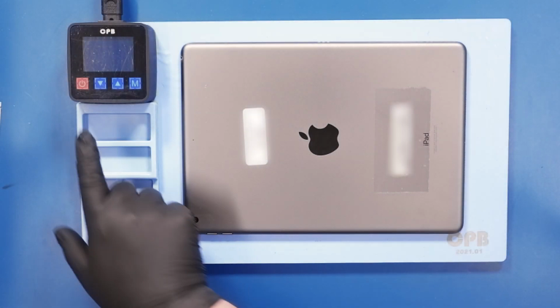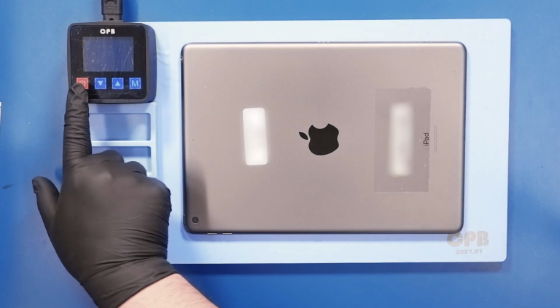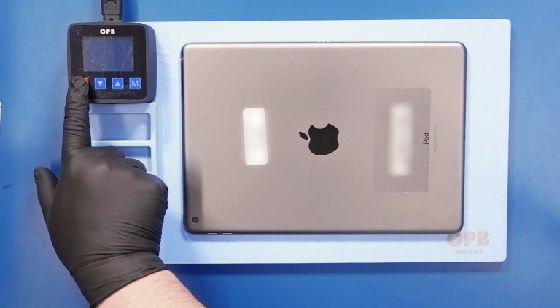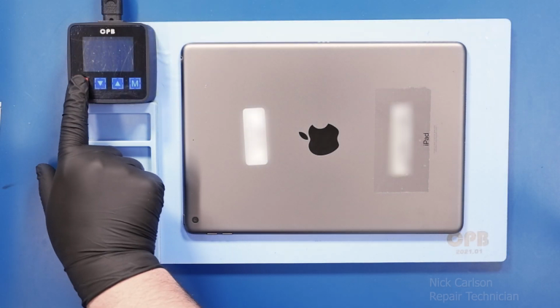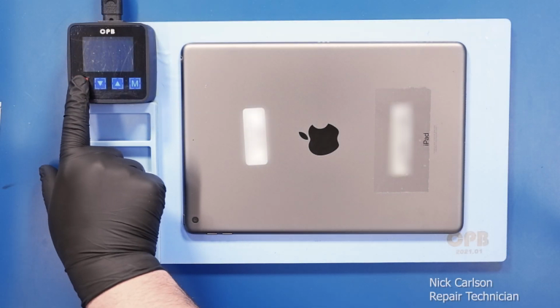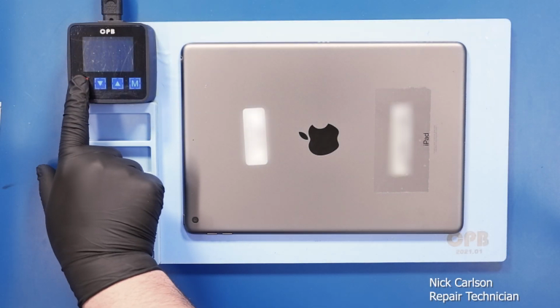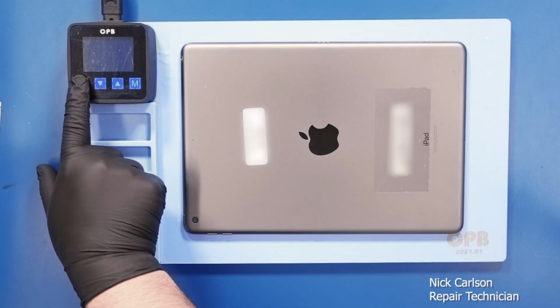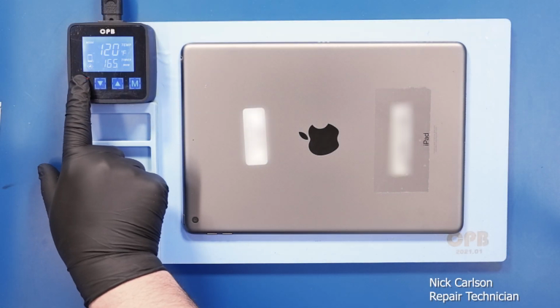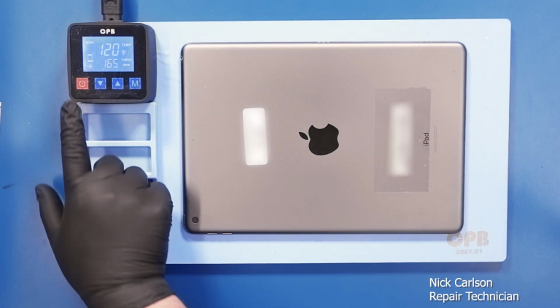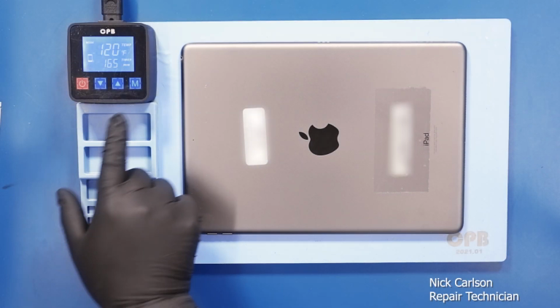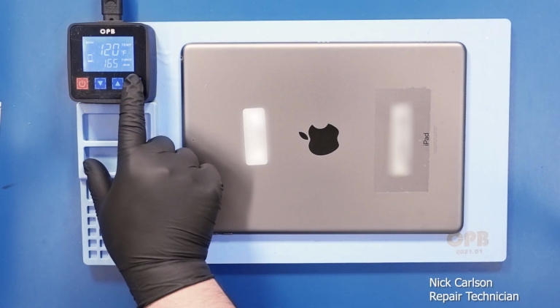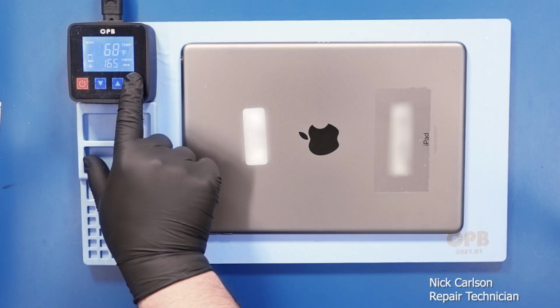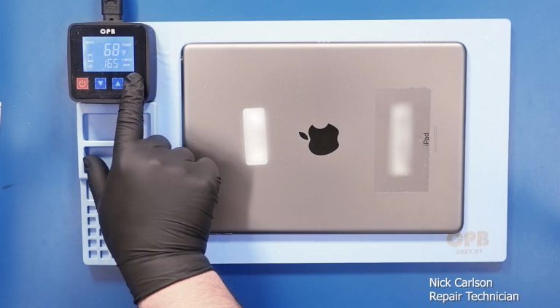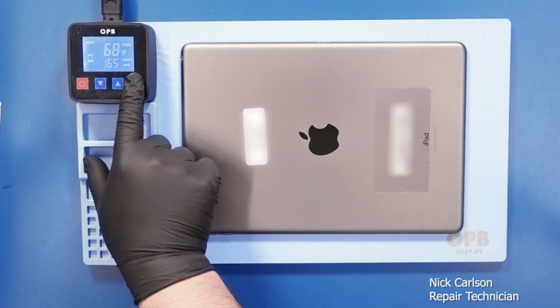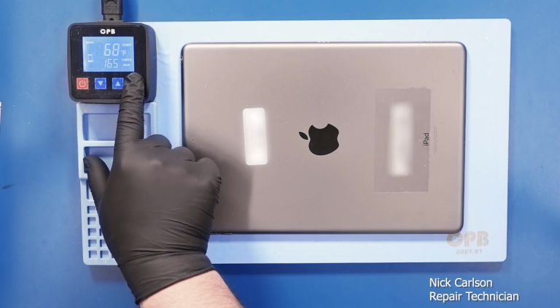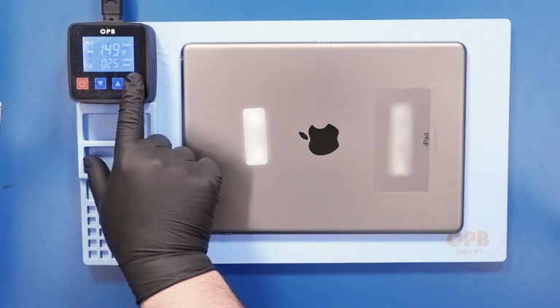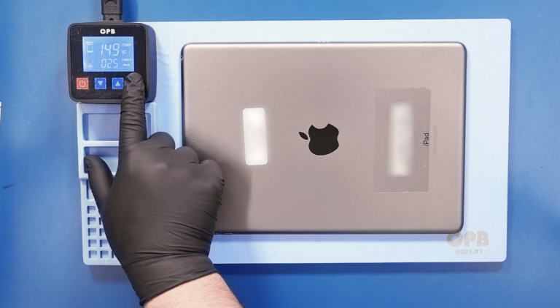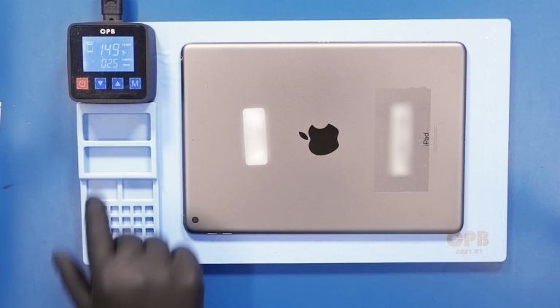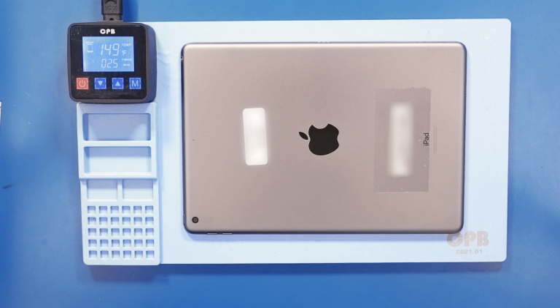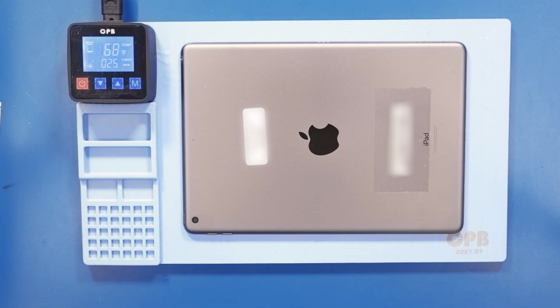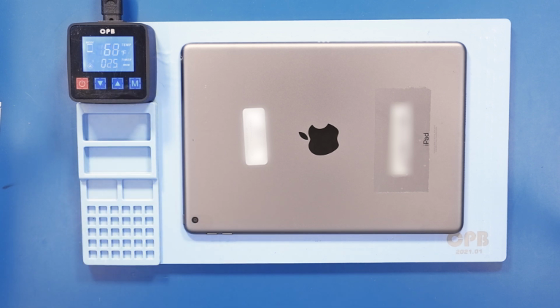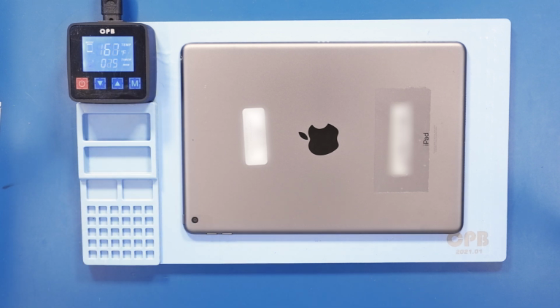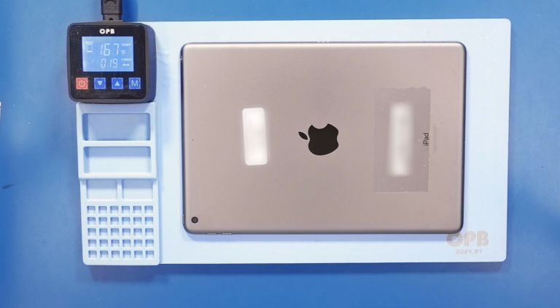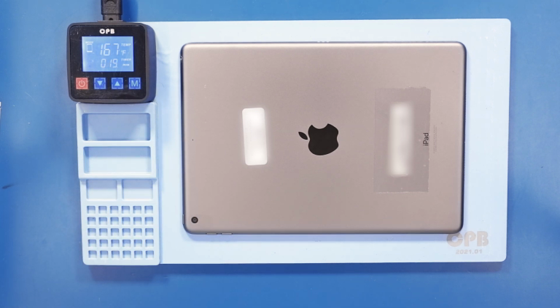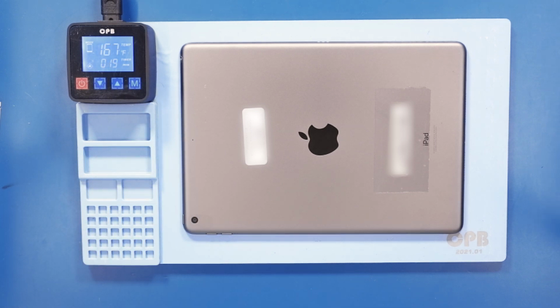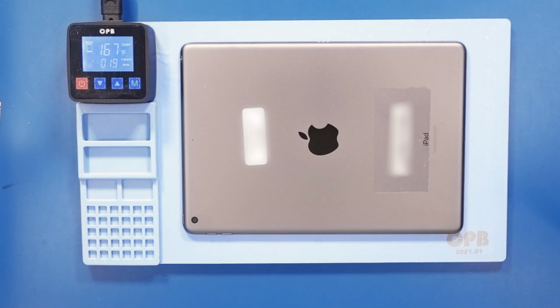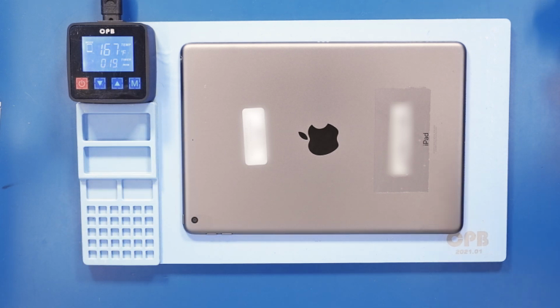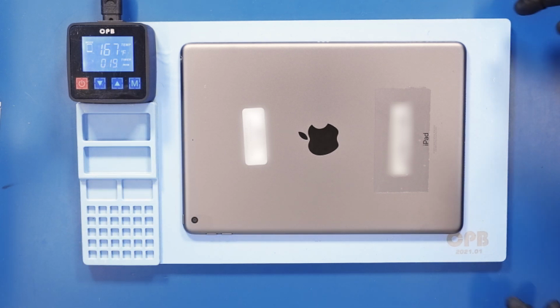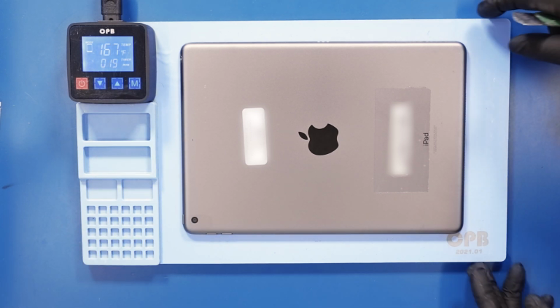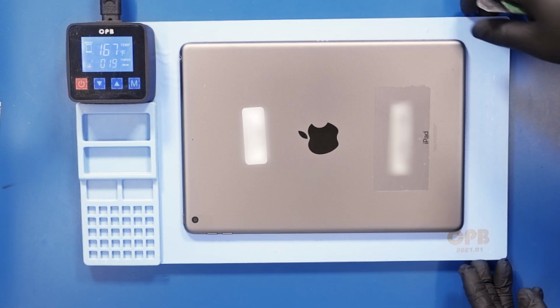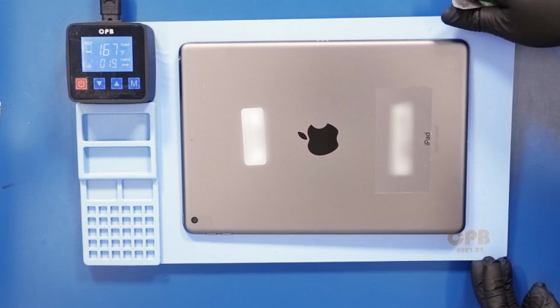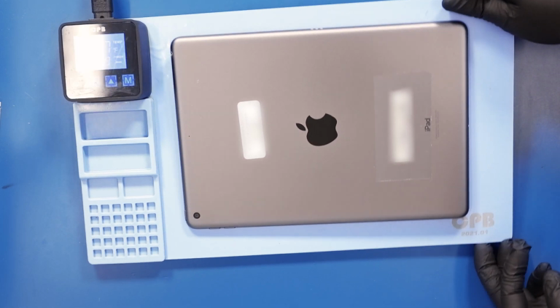Place the device on the heating pad and heat it up to about 168 degrees Fahrenheit. Leave it on there for about 10 to 15 minutes until it's very warm to the touch.